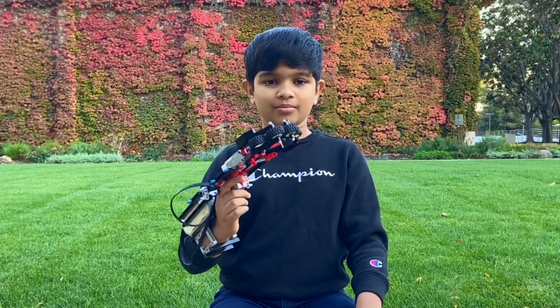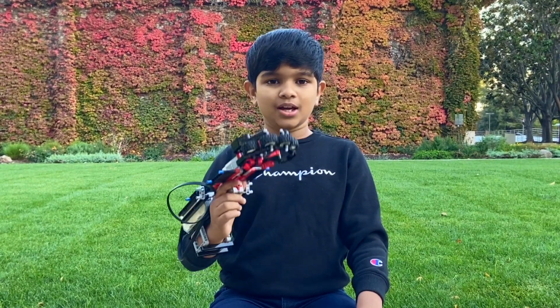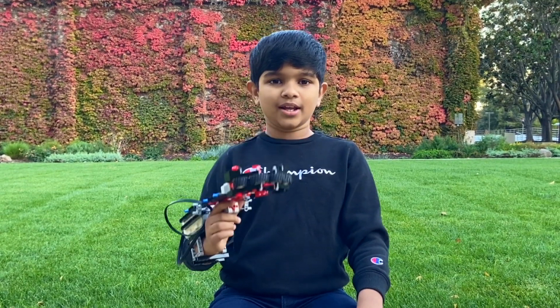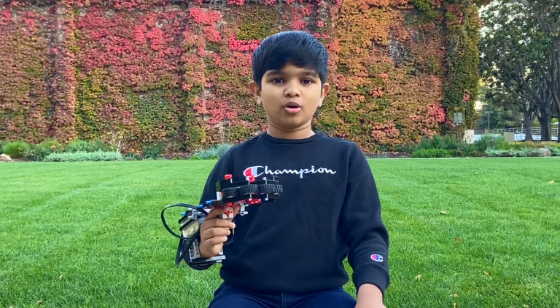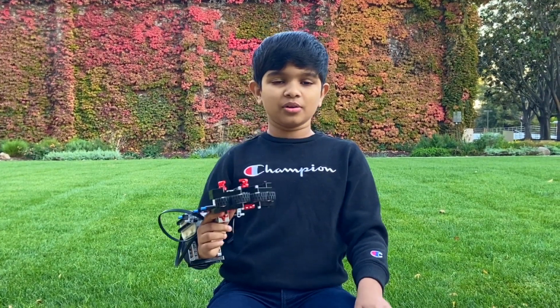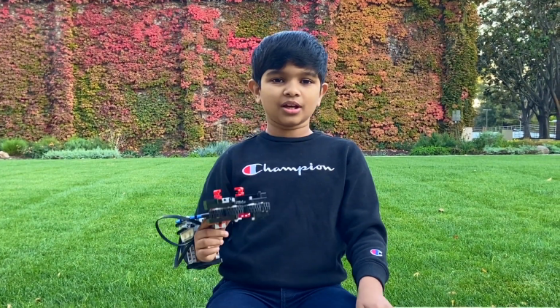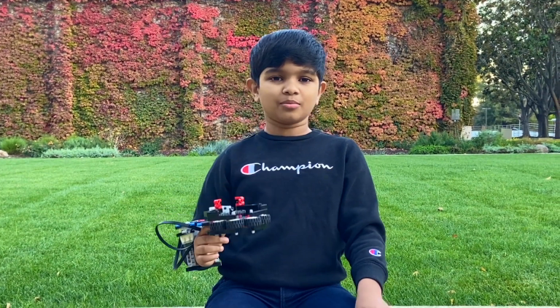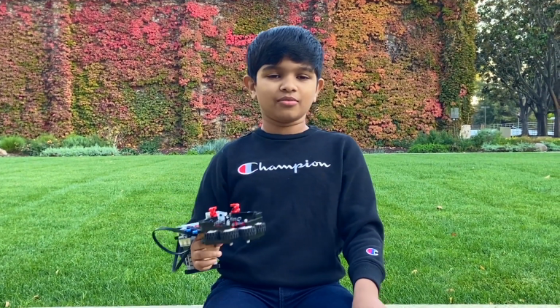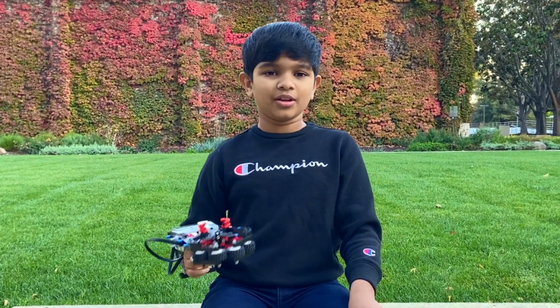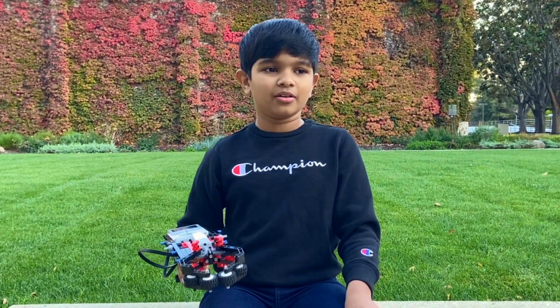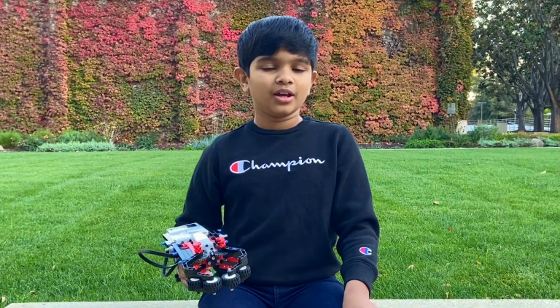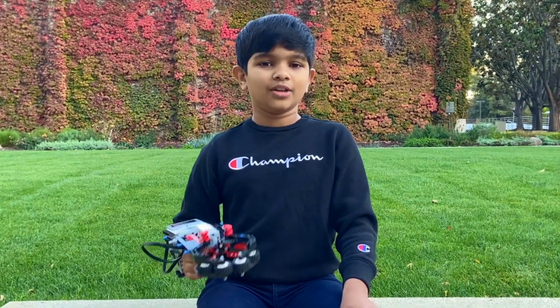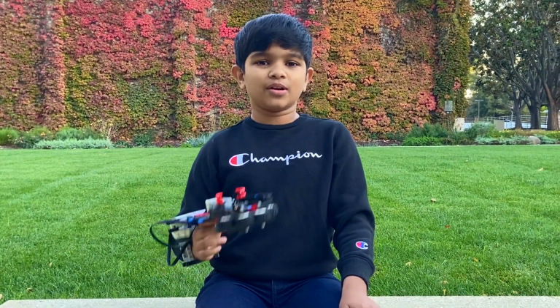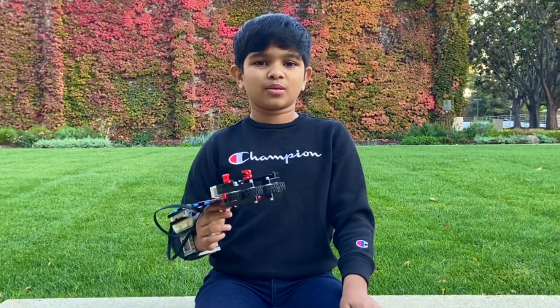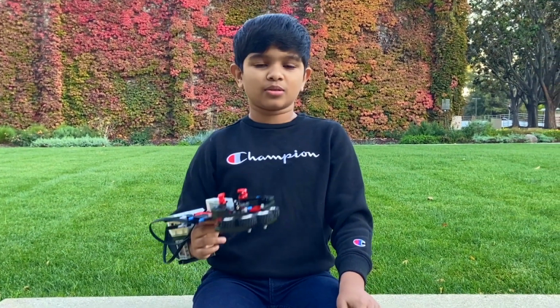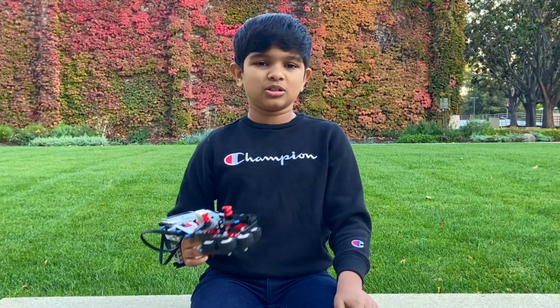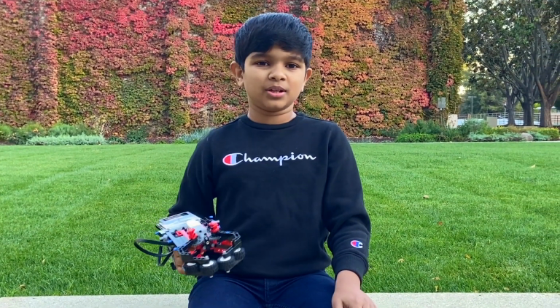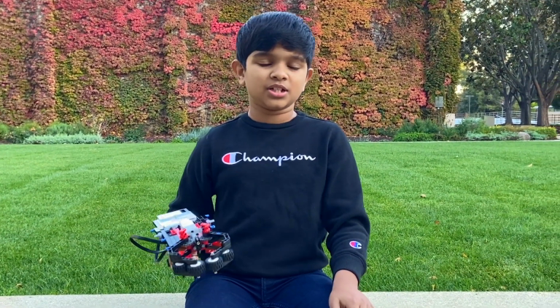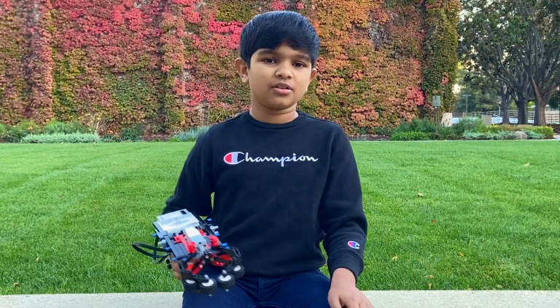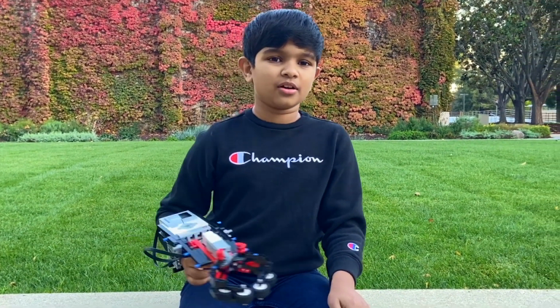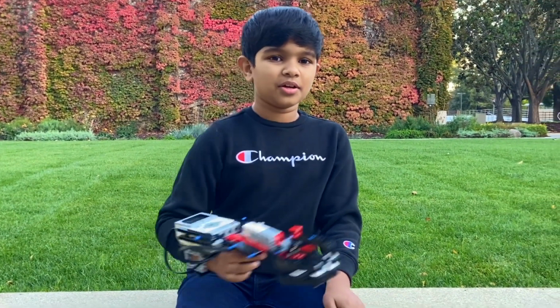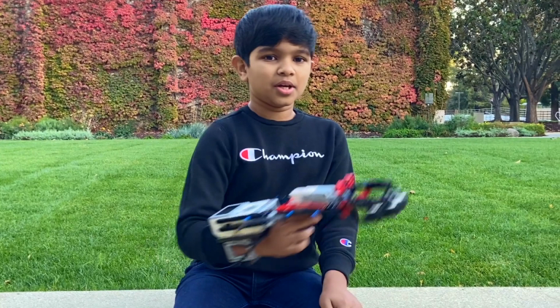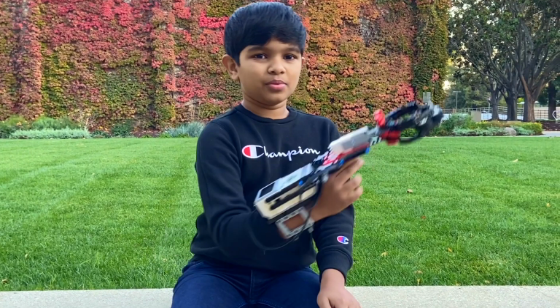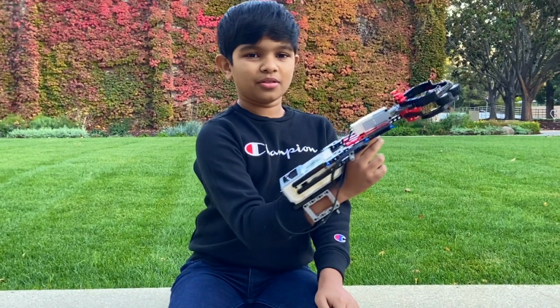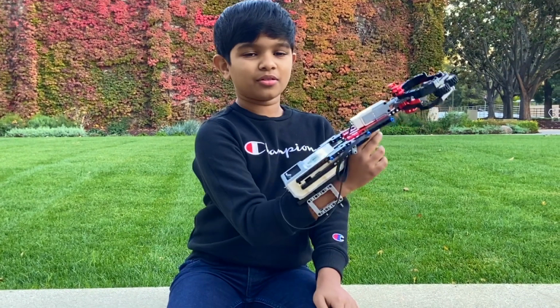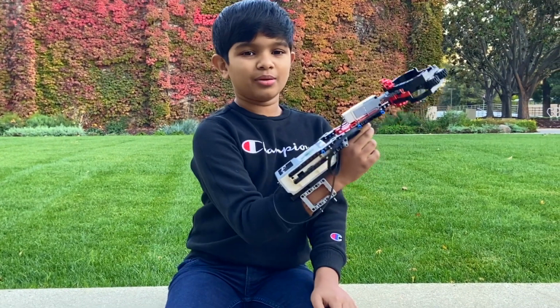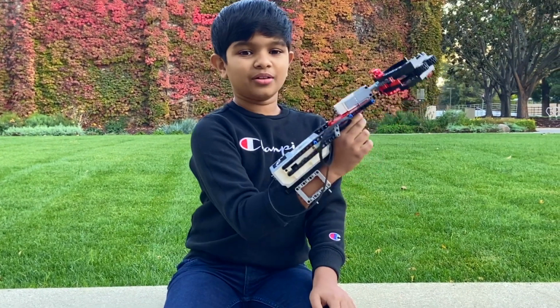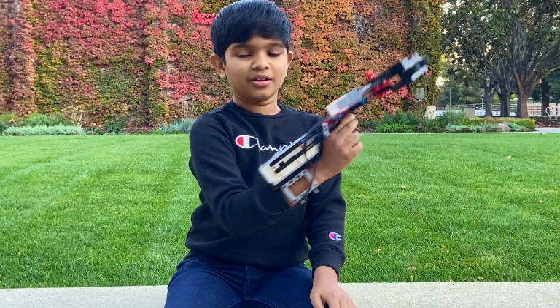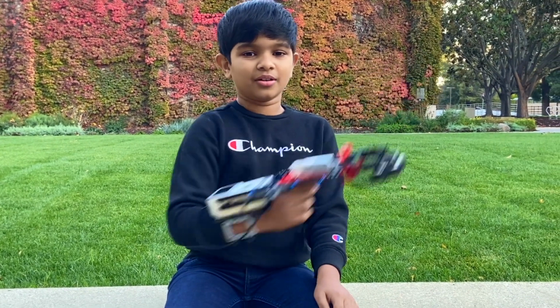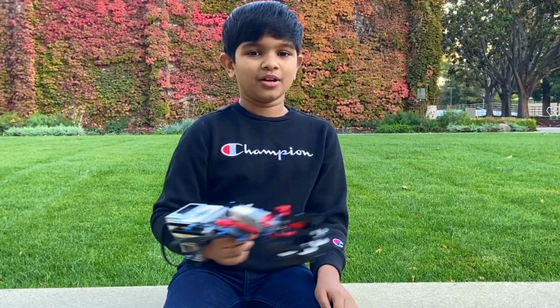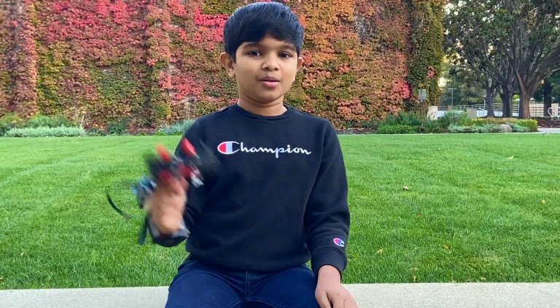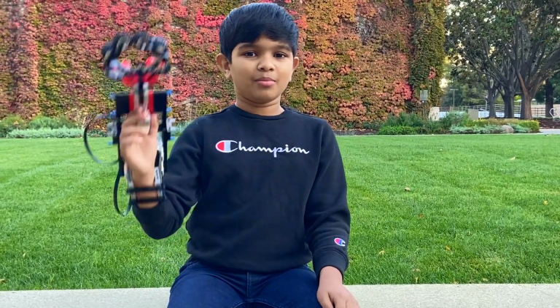And I hope you liked my video. And if you haven't subscribed to my channel, please hit this button here. Bye, I'll see you next time.